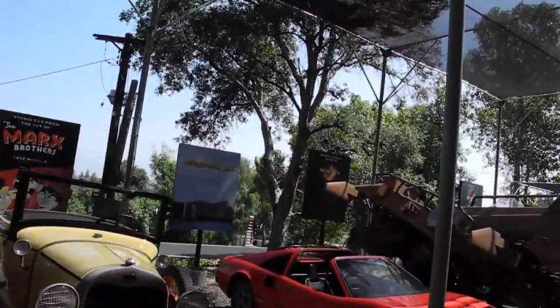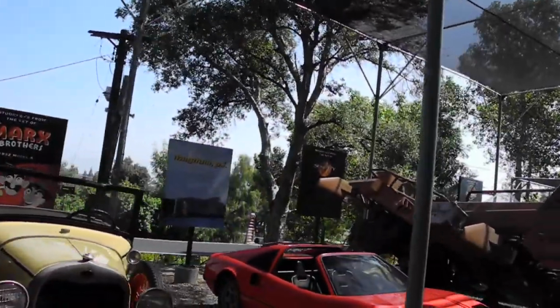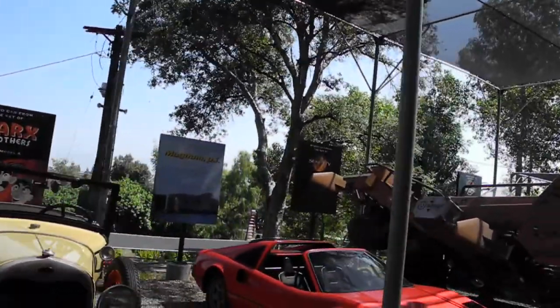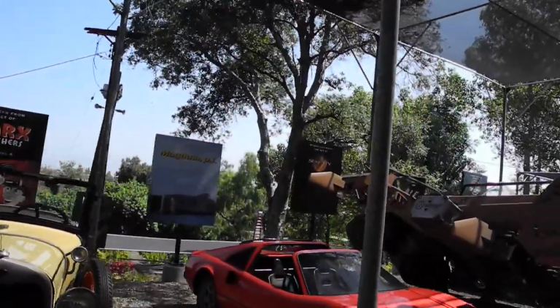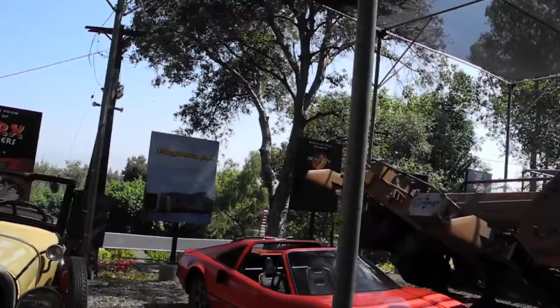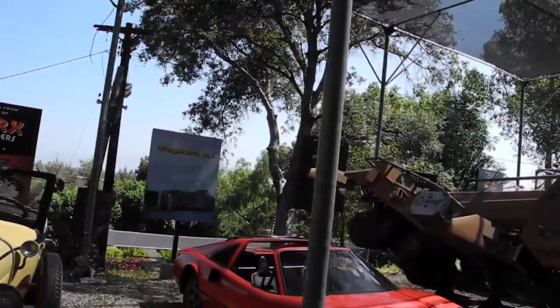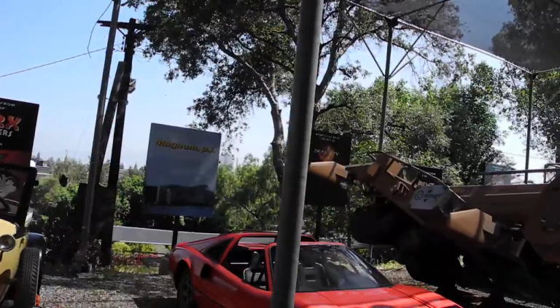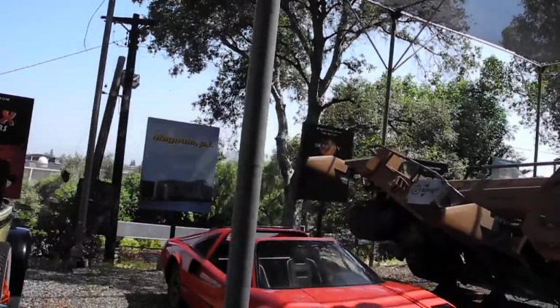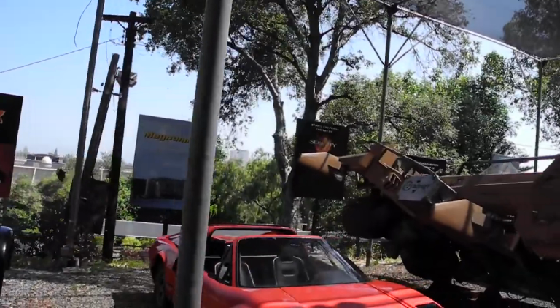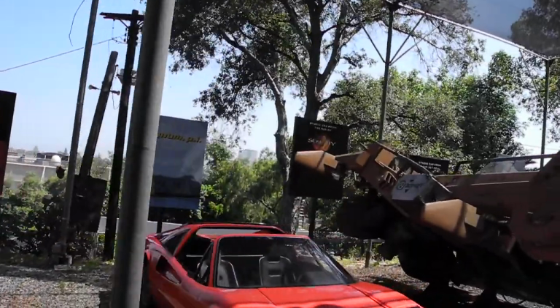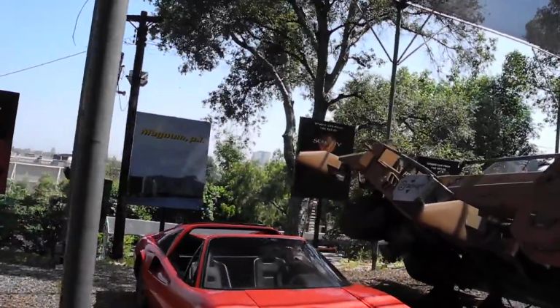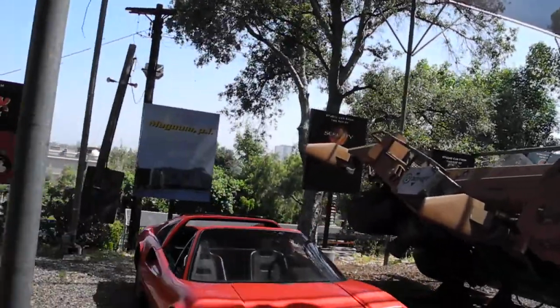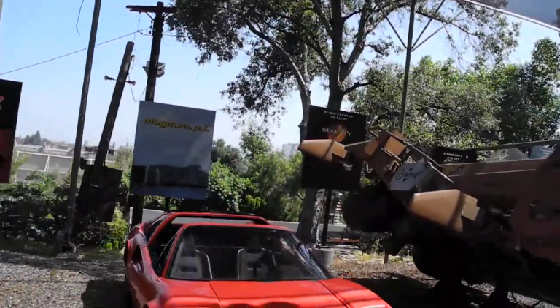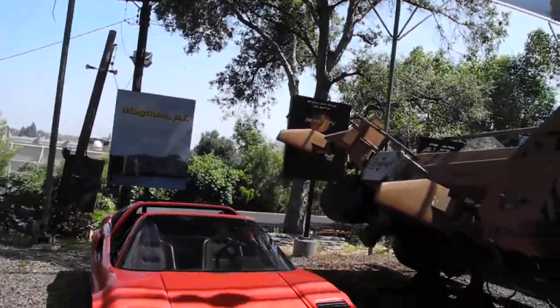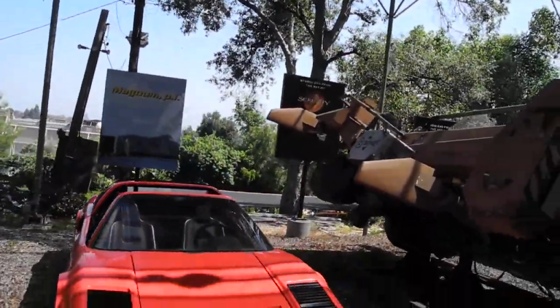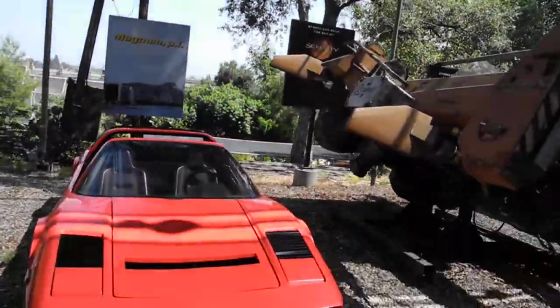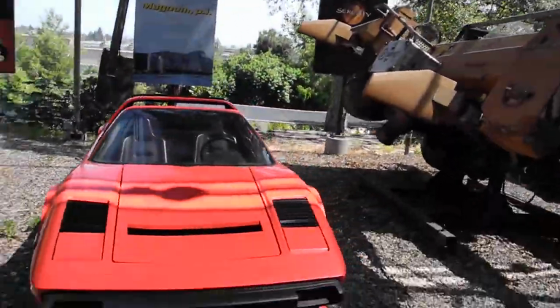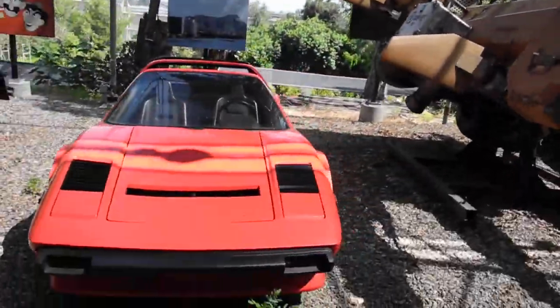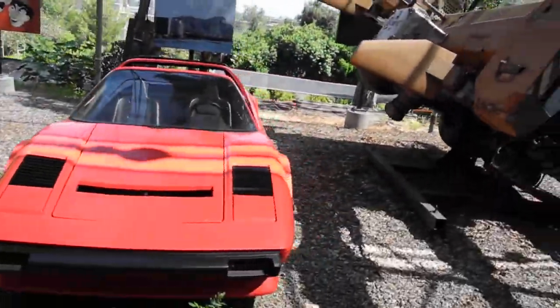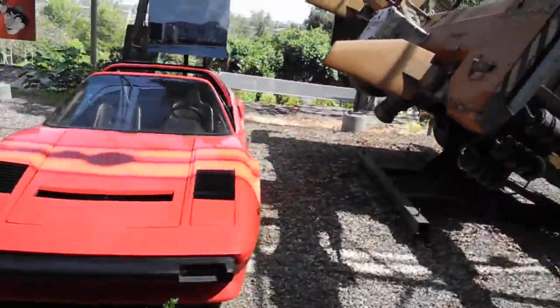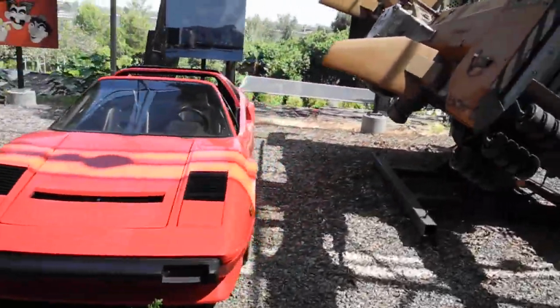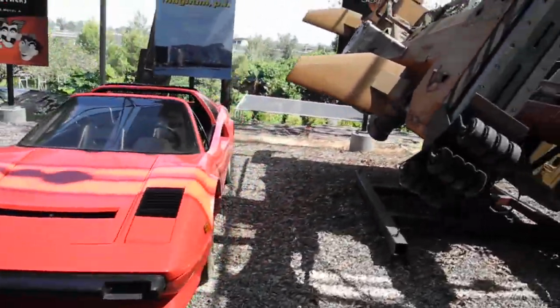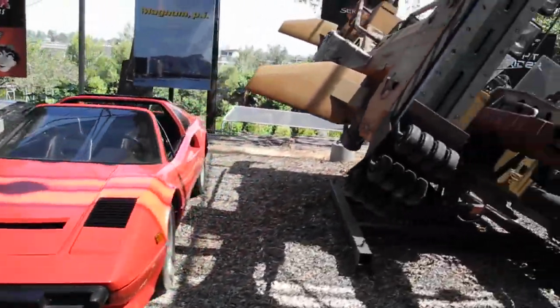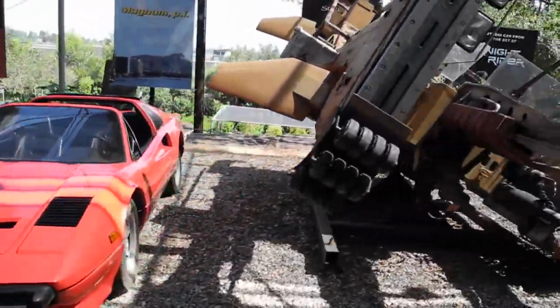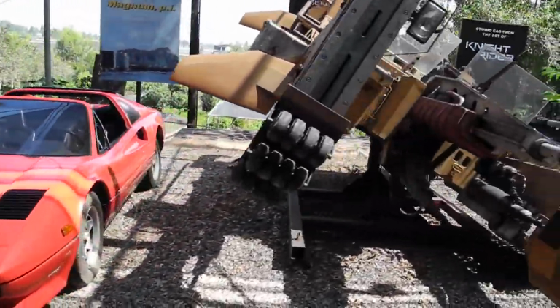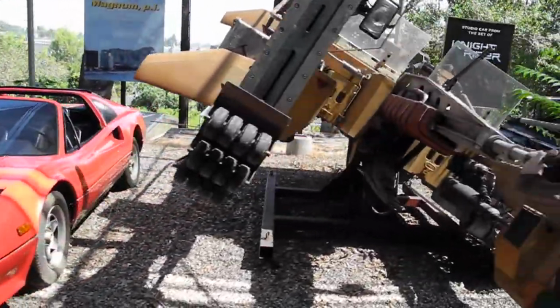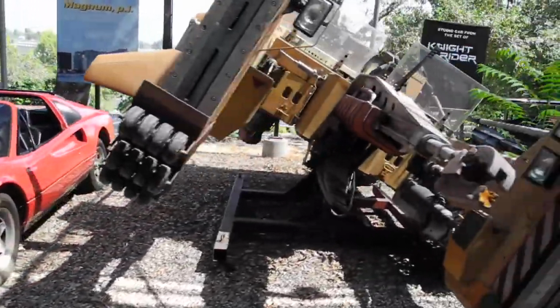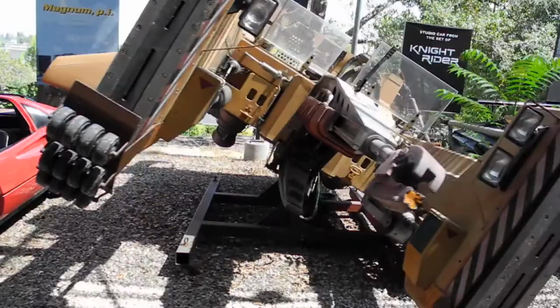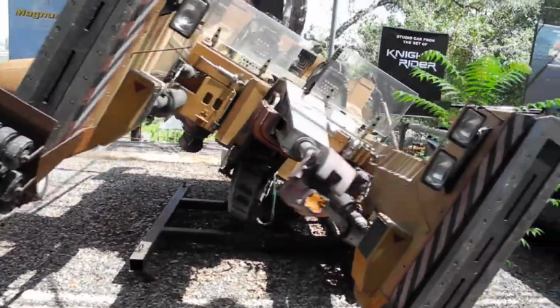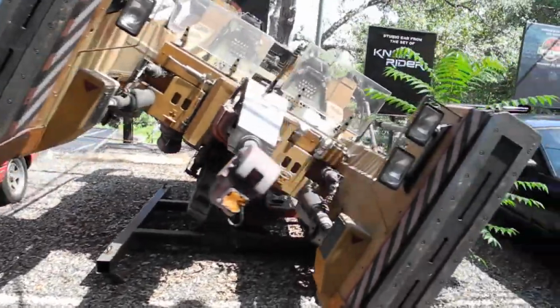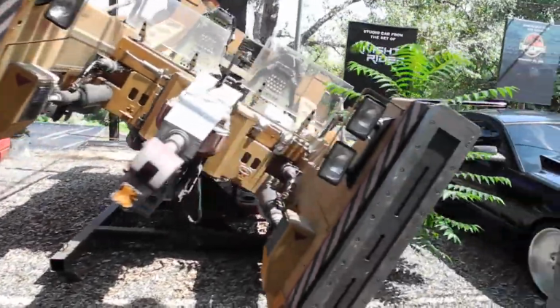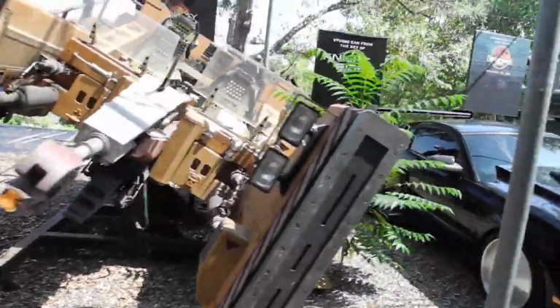This car from Back to the Future — the DeLorean from Back to the Future. One of about 16 million reasons they had to use it to make the Back to the Future trilogy.